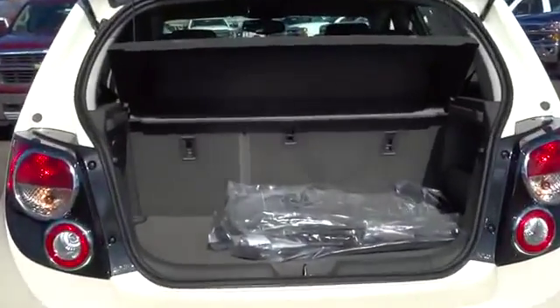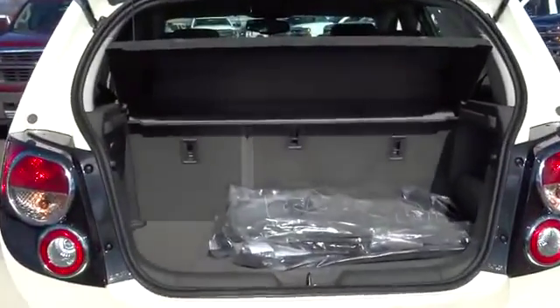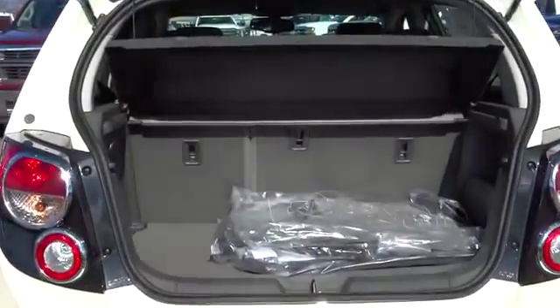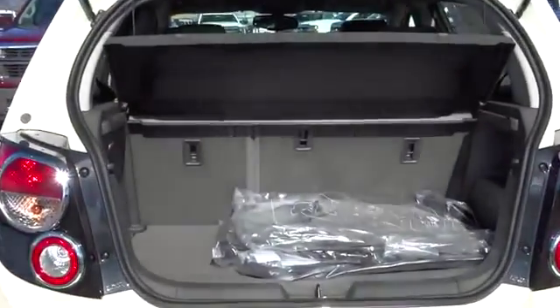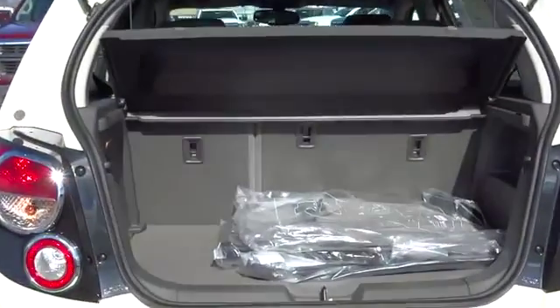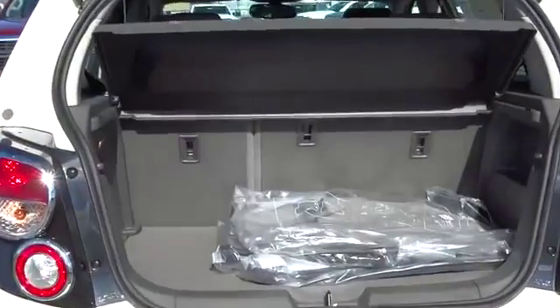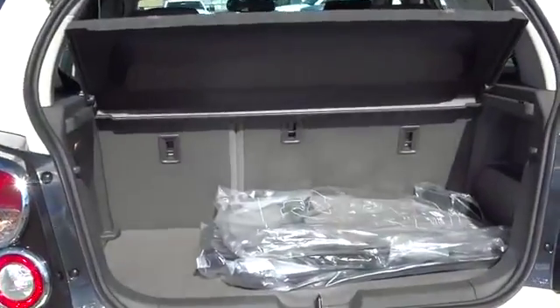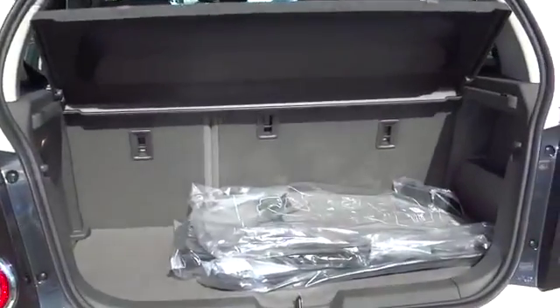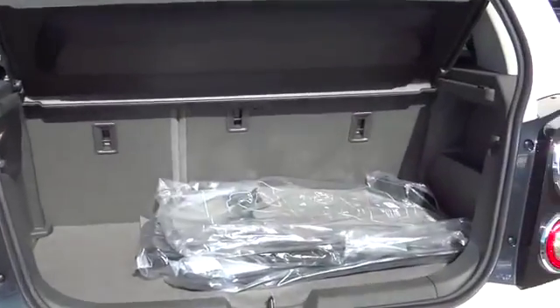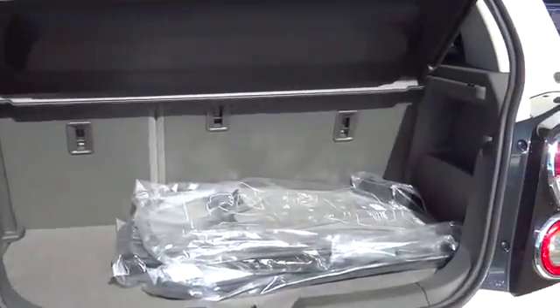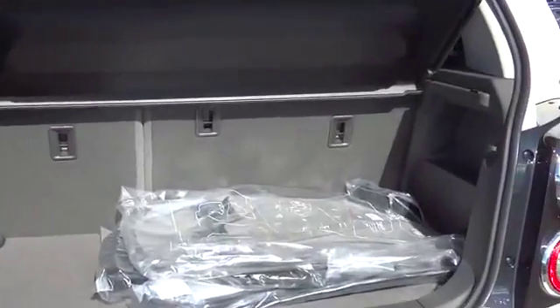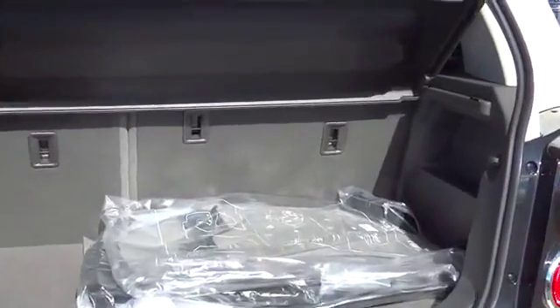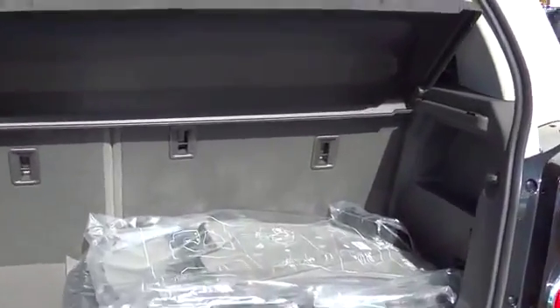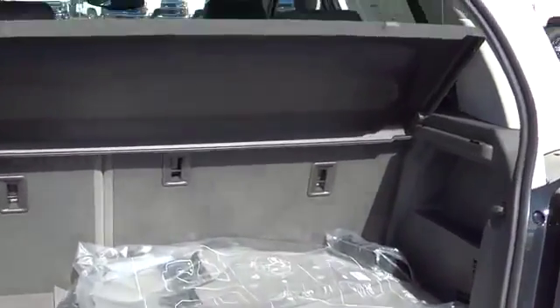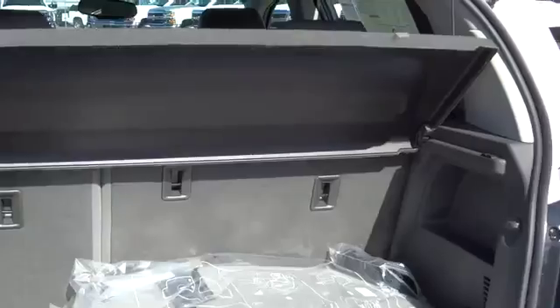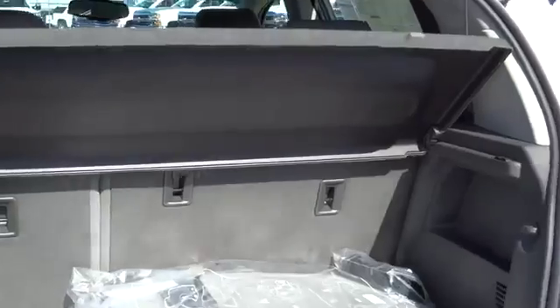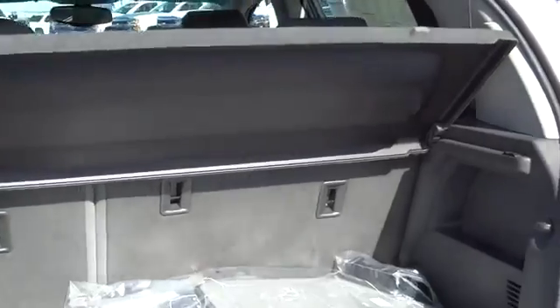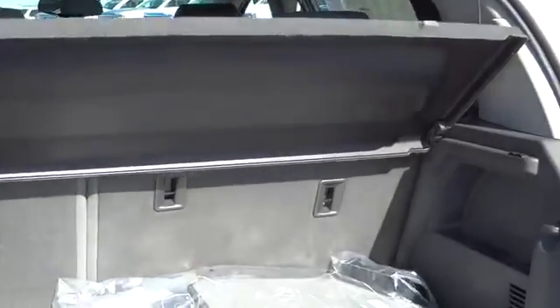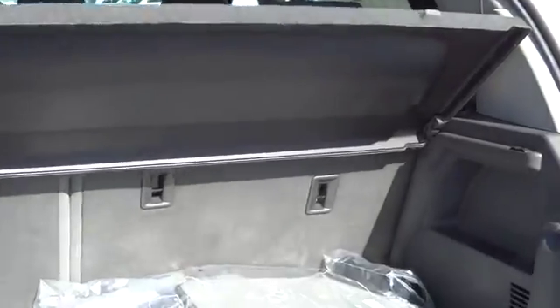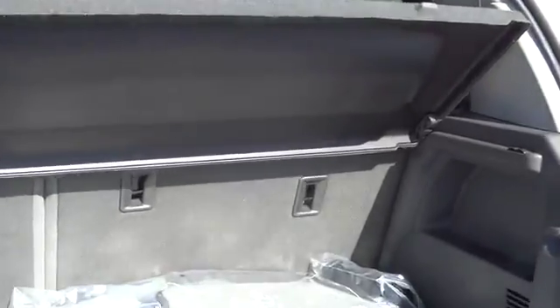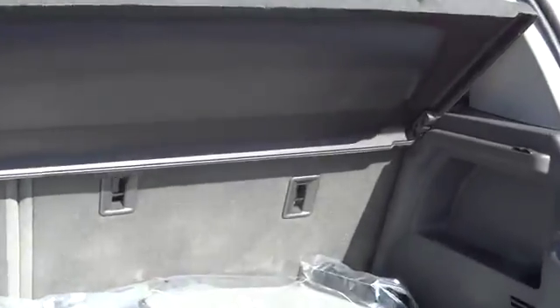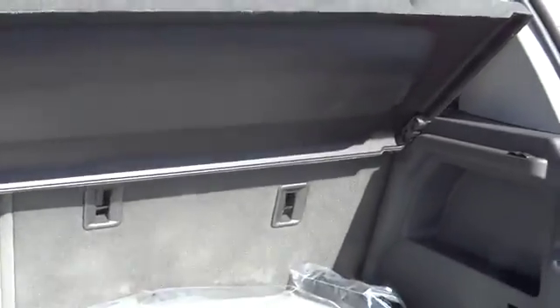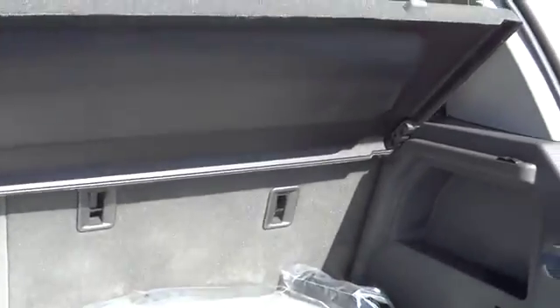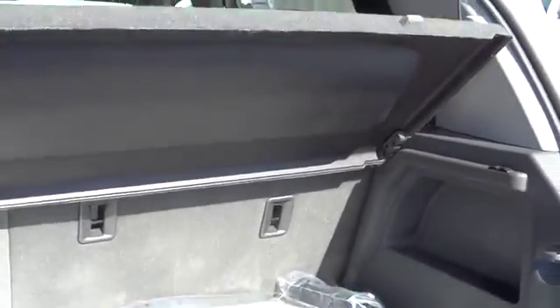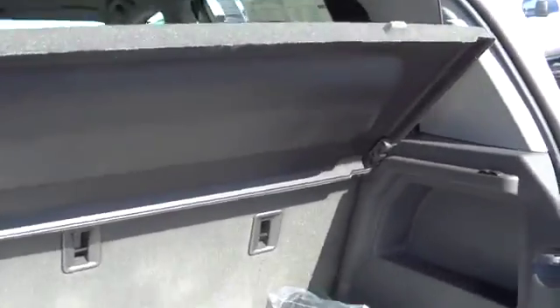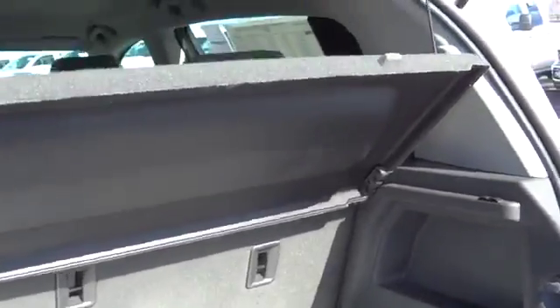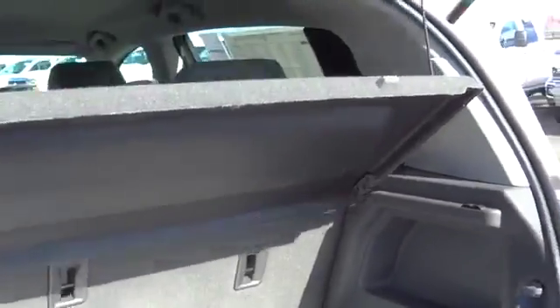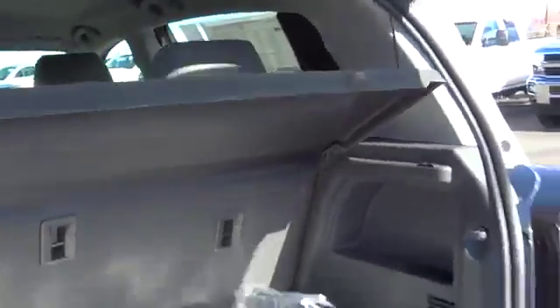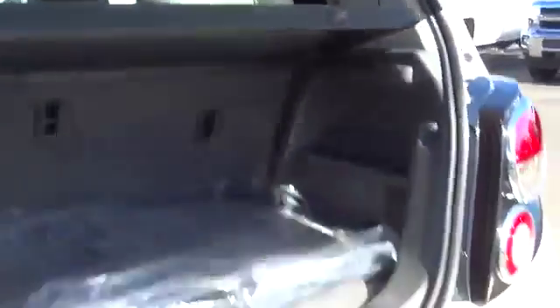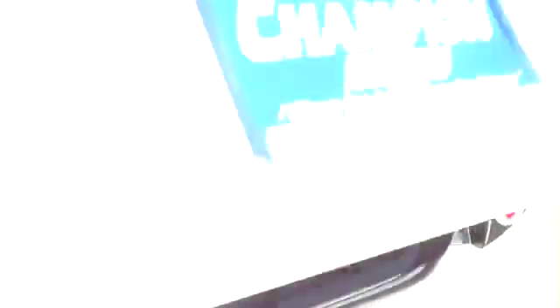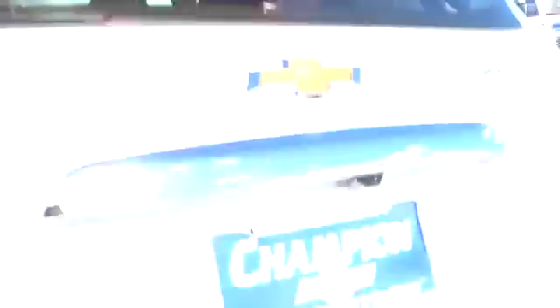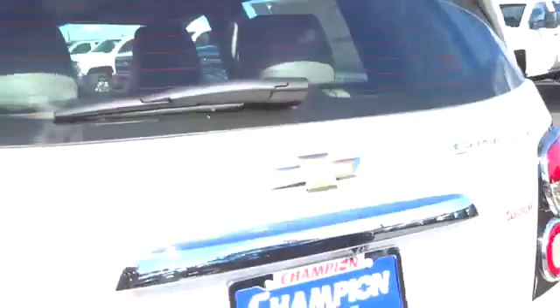Tilt steering wheel. If you like it online, you'll love it in your driveway. Take it for a spin today.